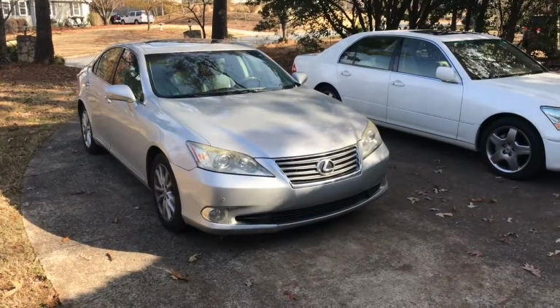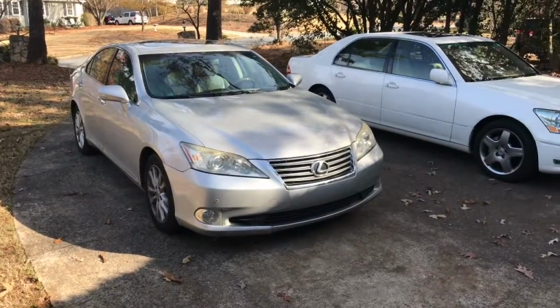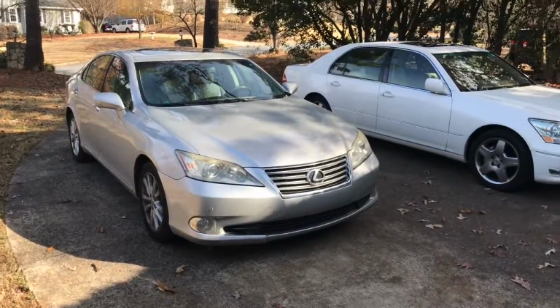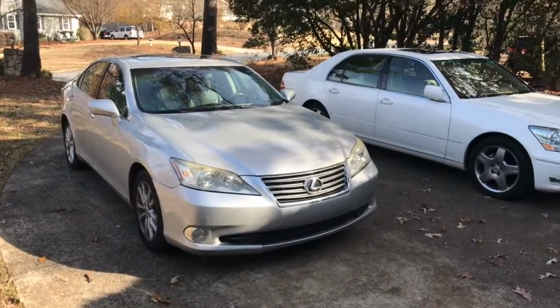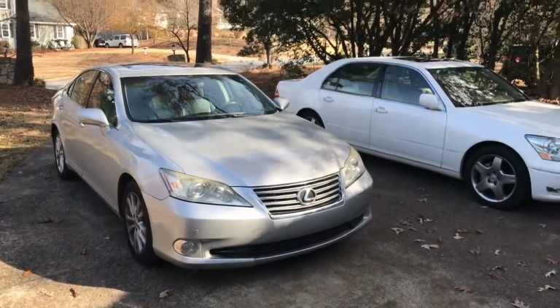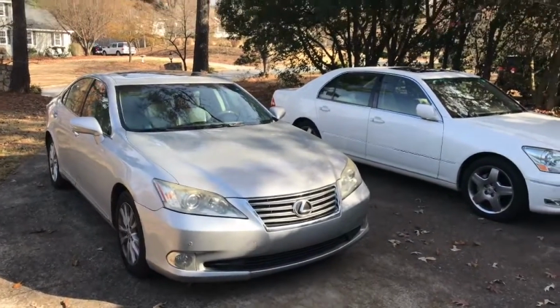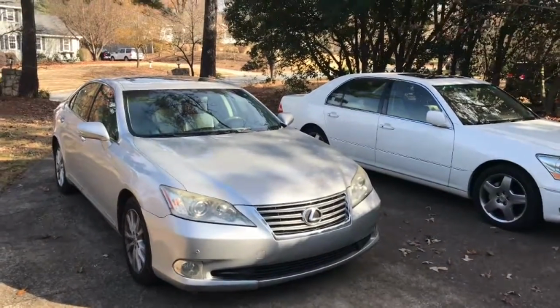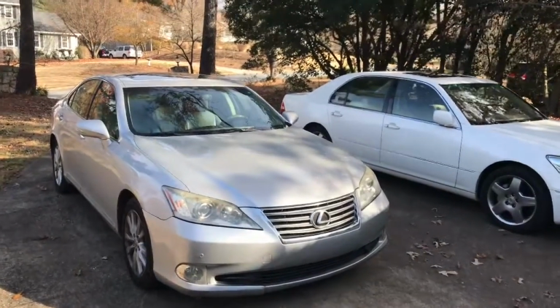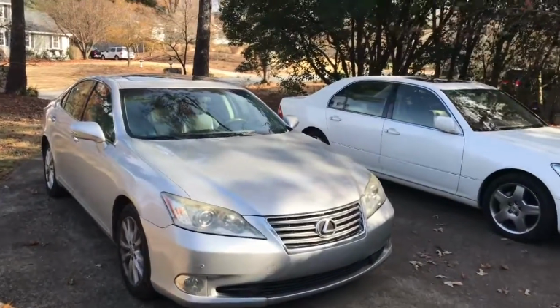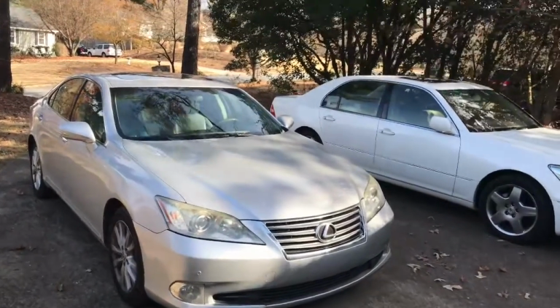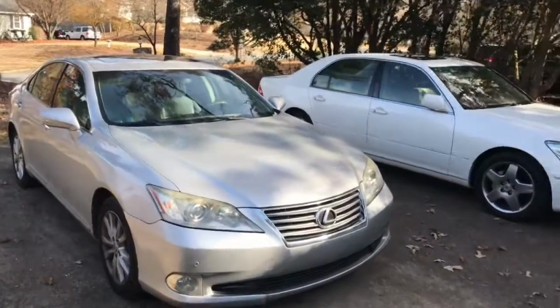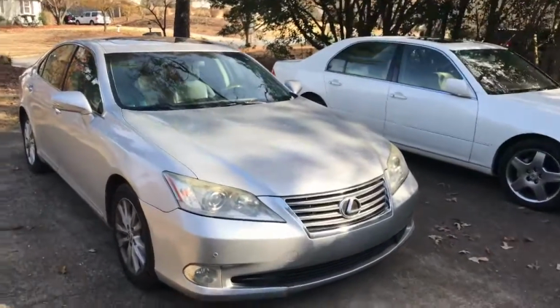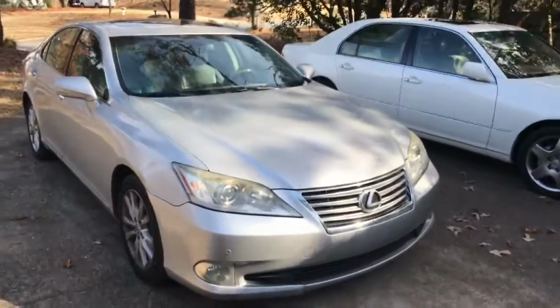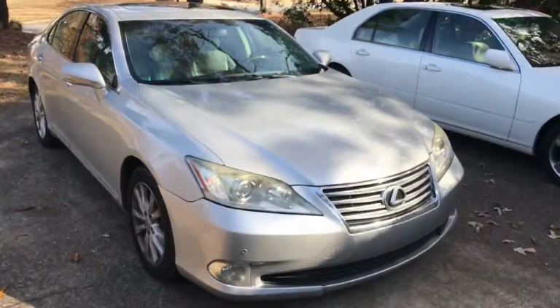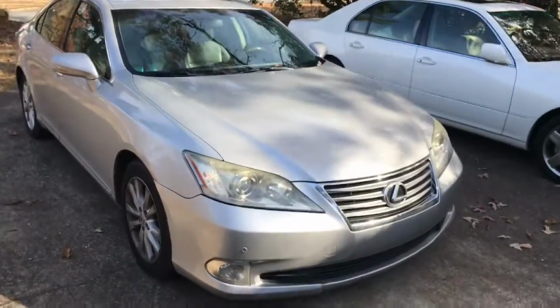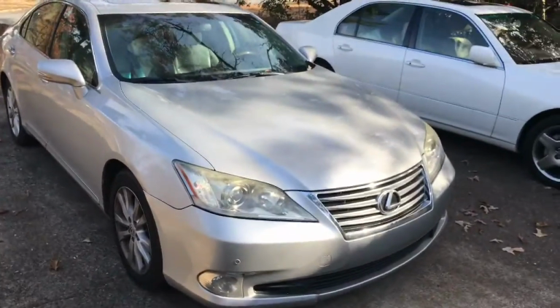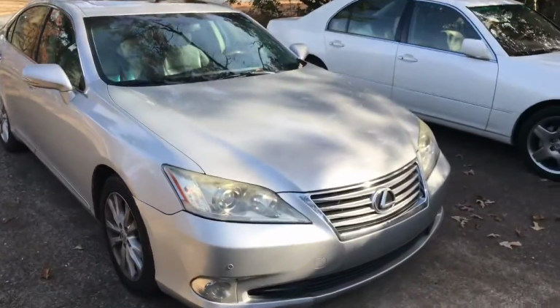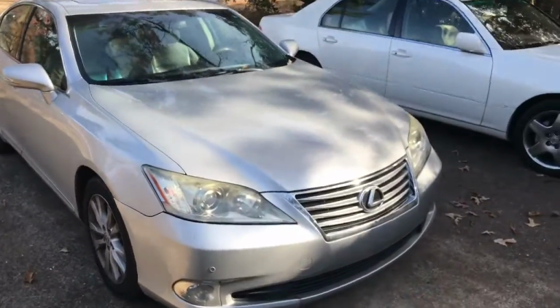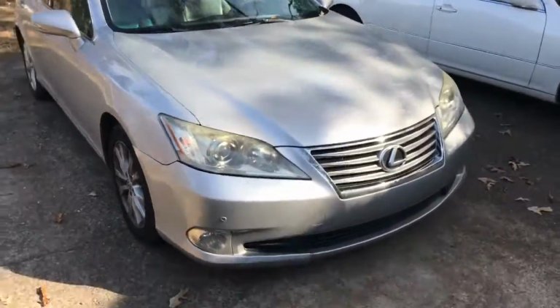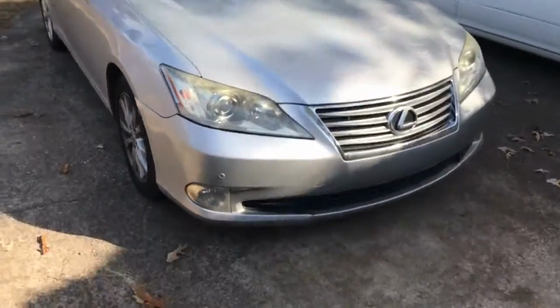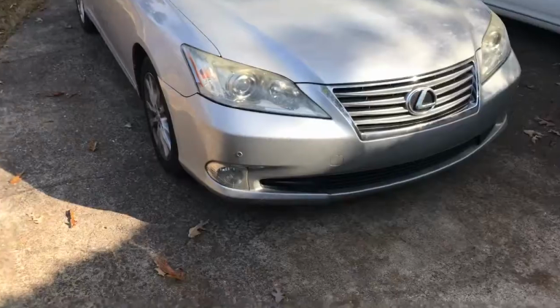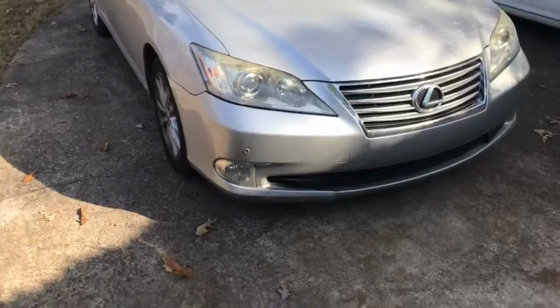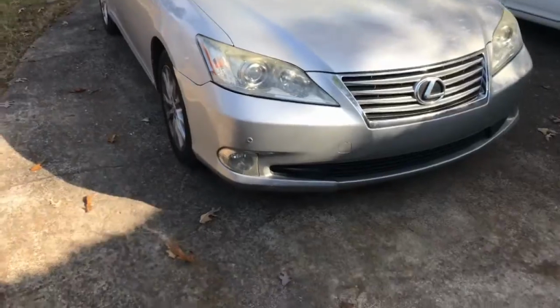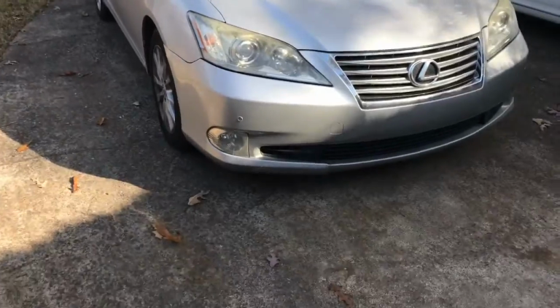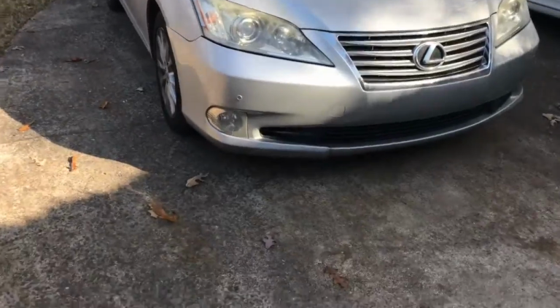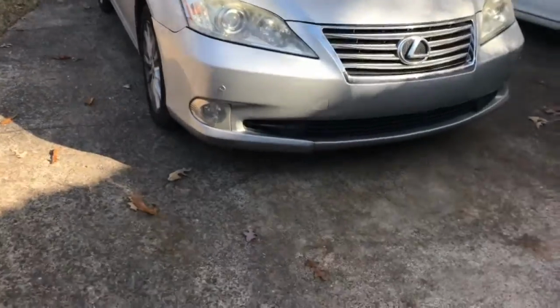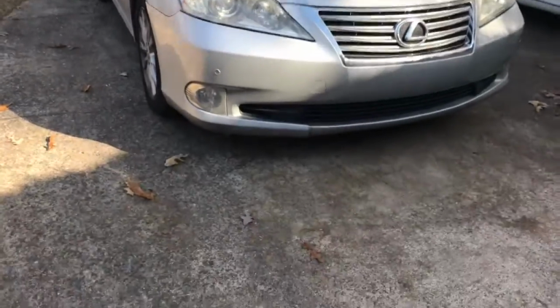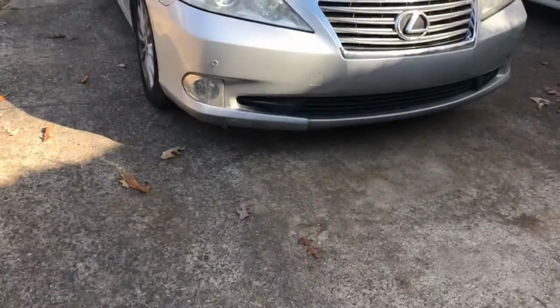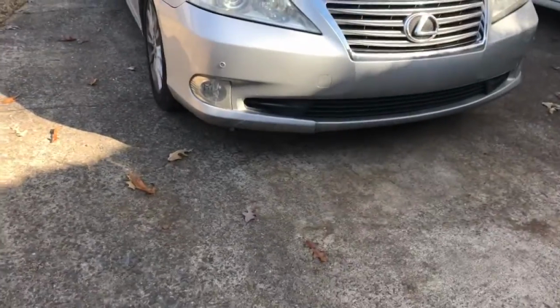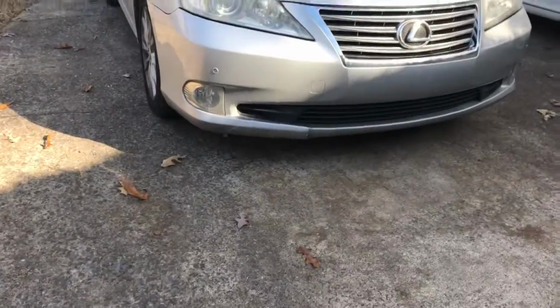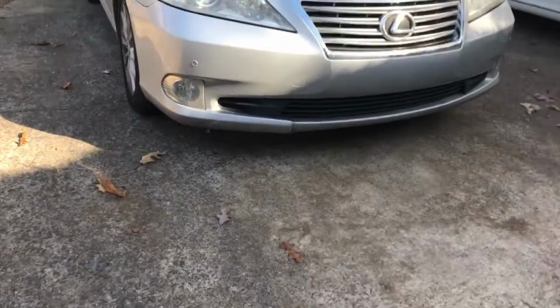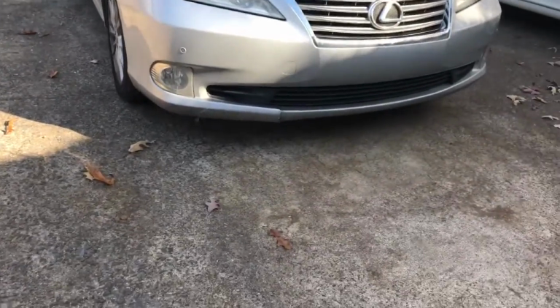My aunt hates when I call this the Beater Lexus — because it's hers.